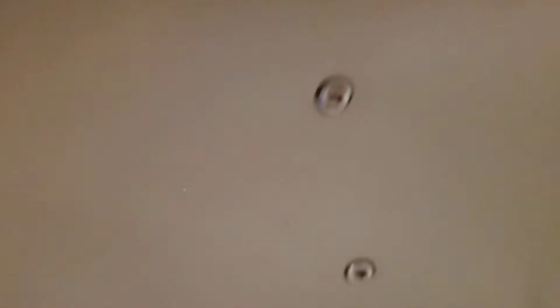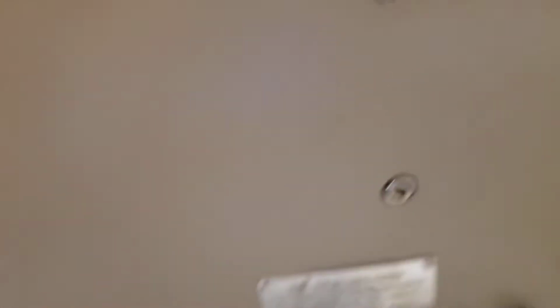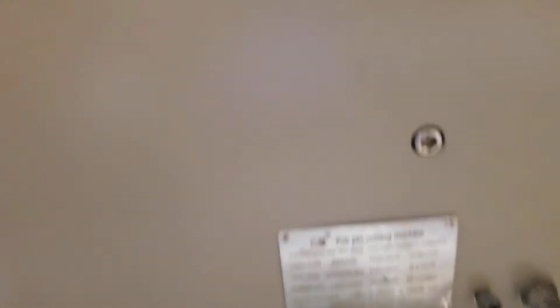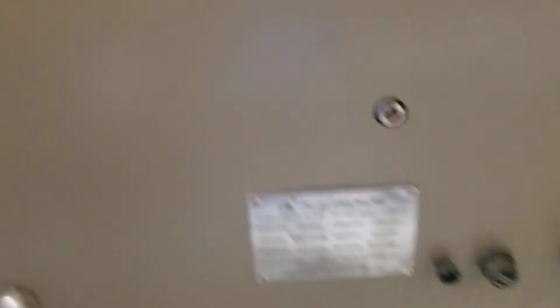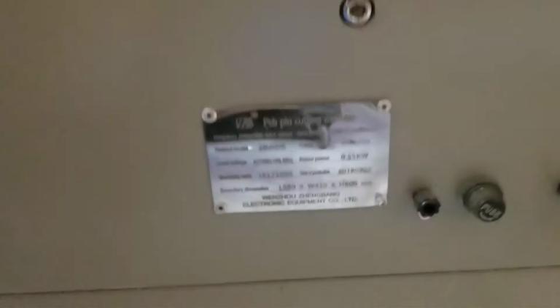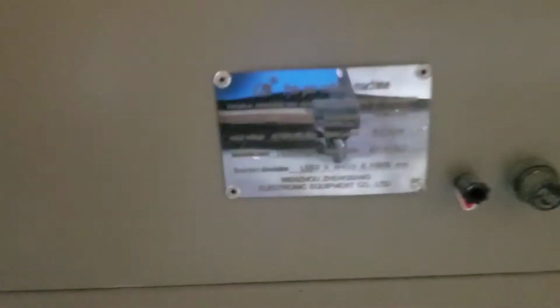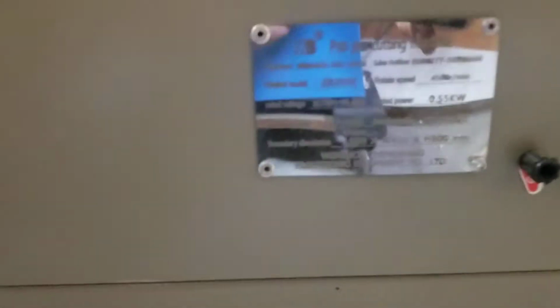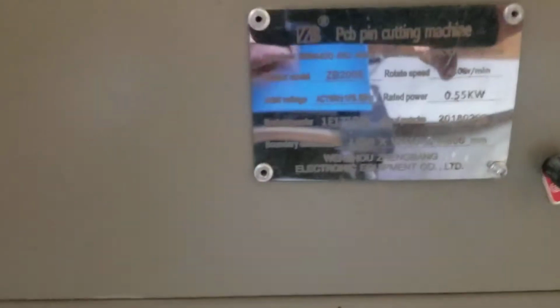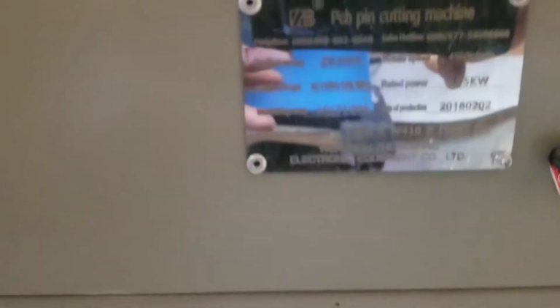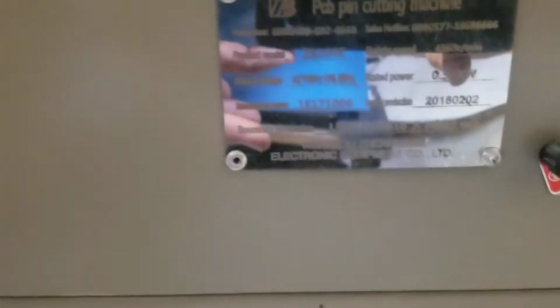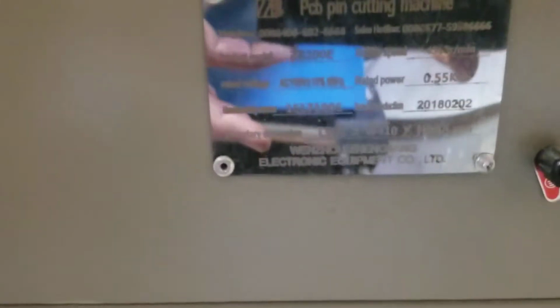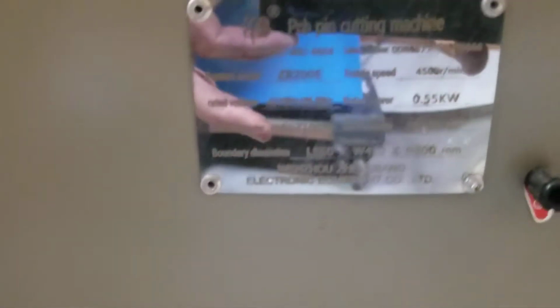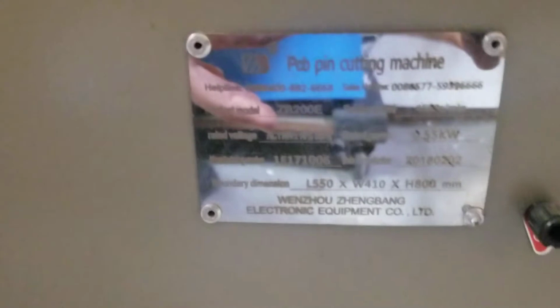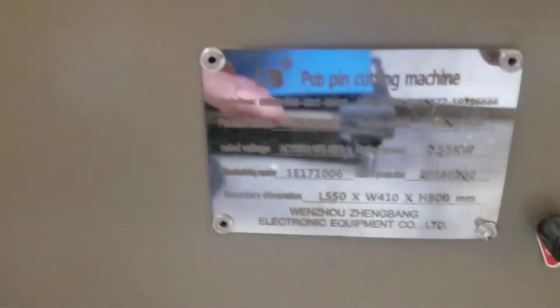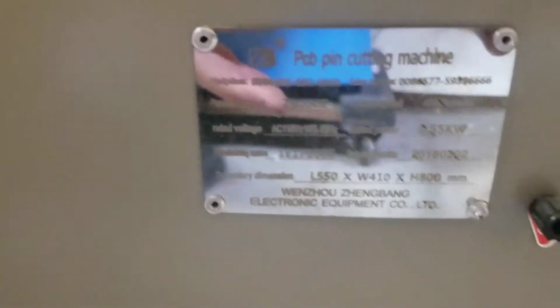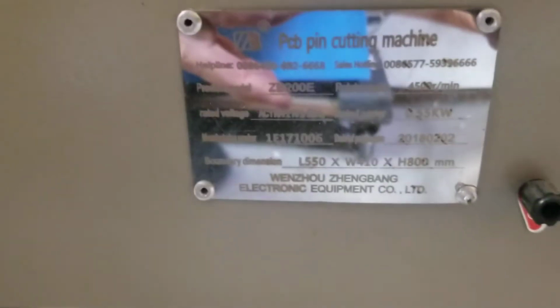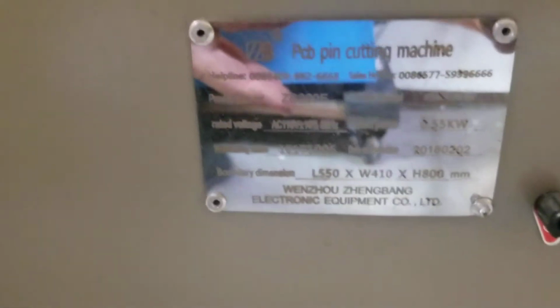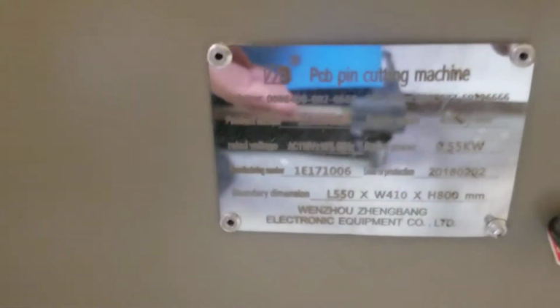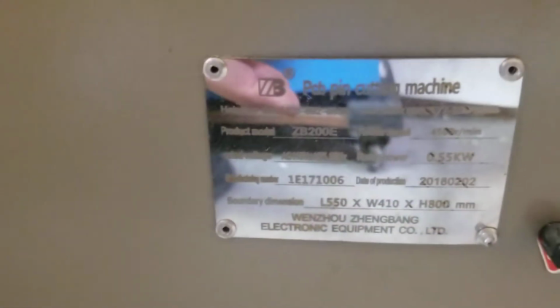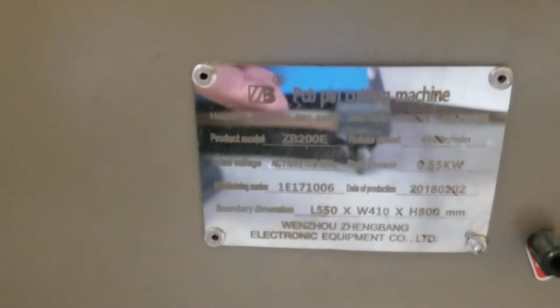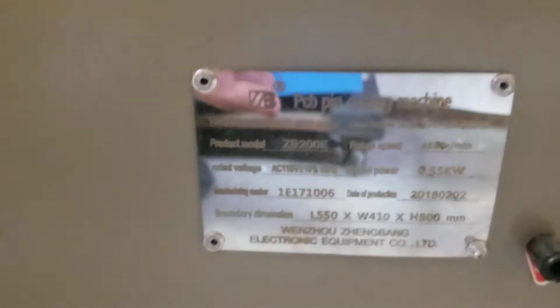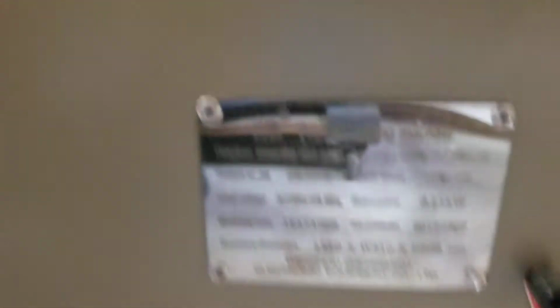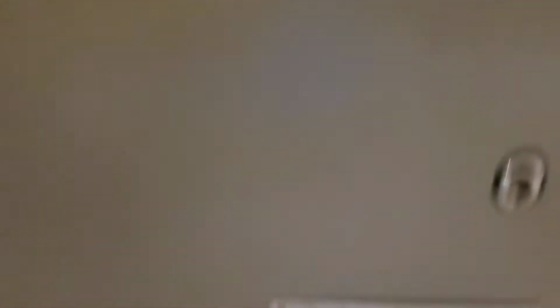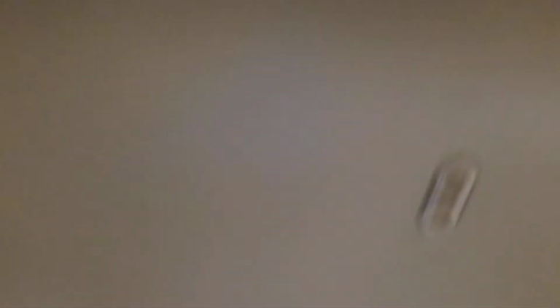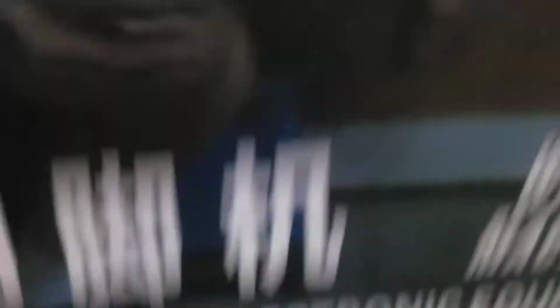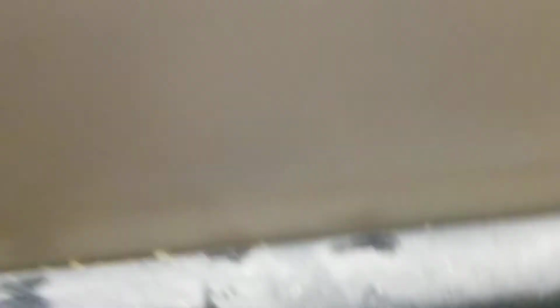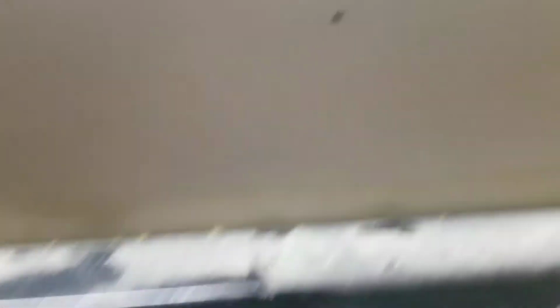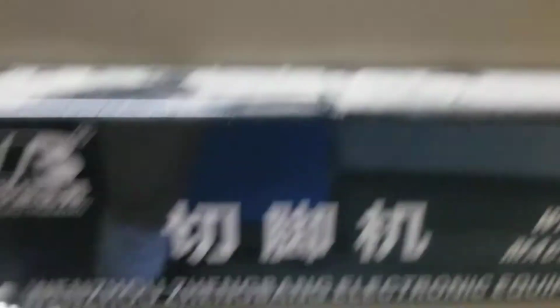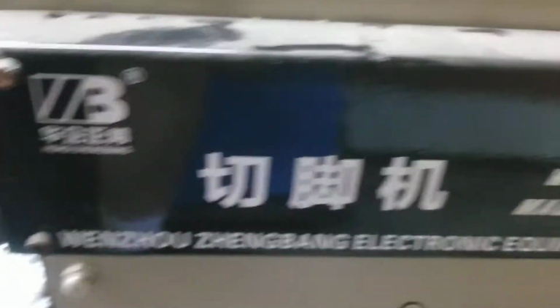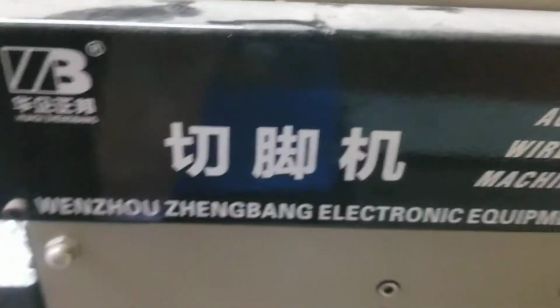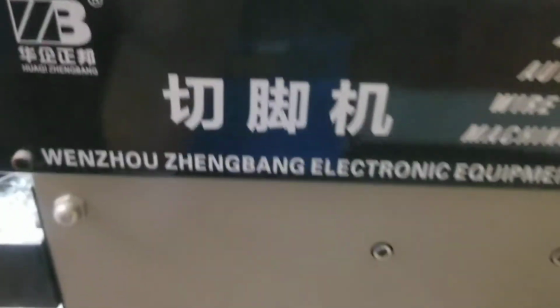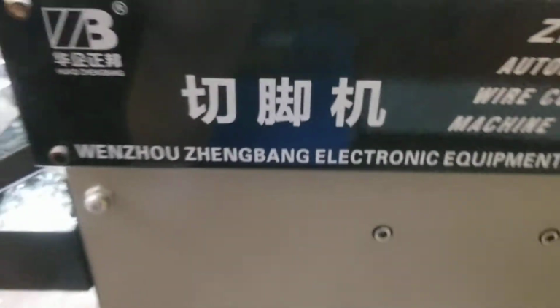Here's the data plate if you want to have a look. We bought this from China and it cost us about $1,500.